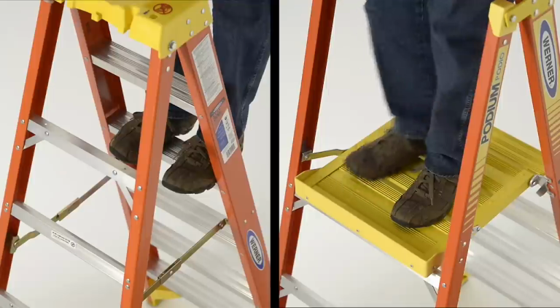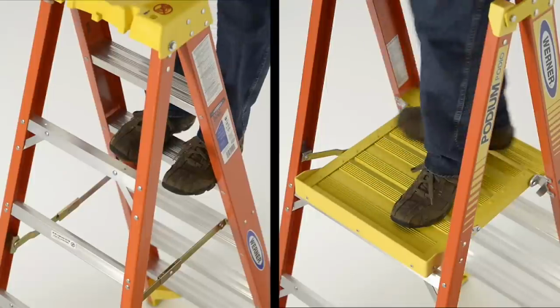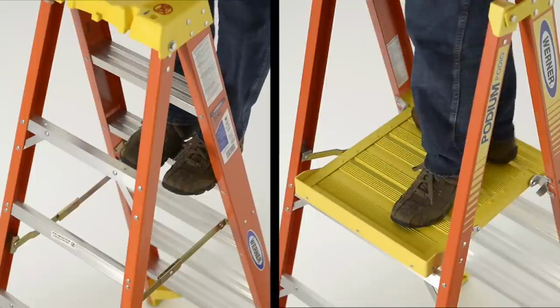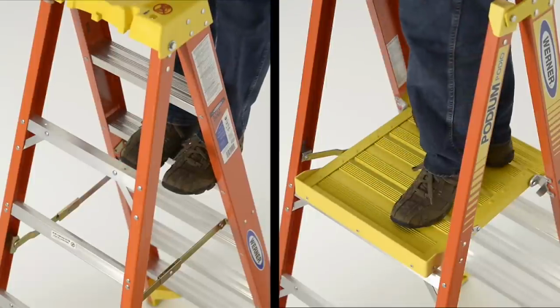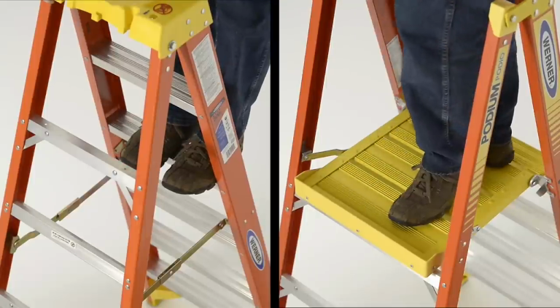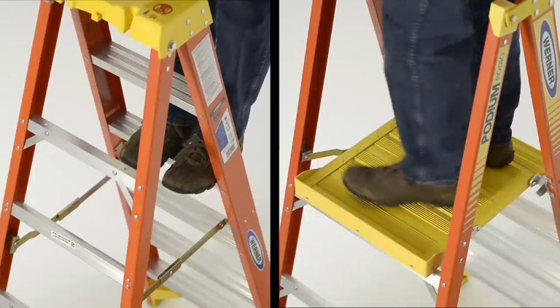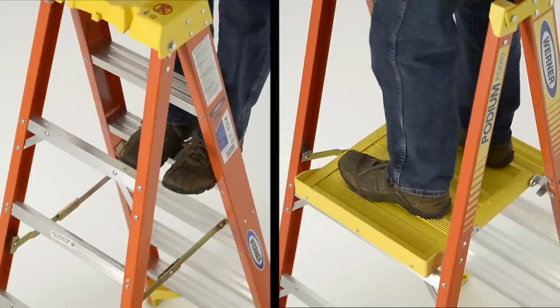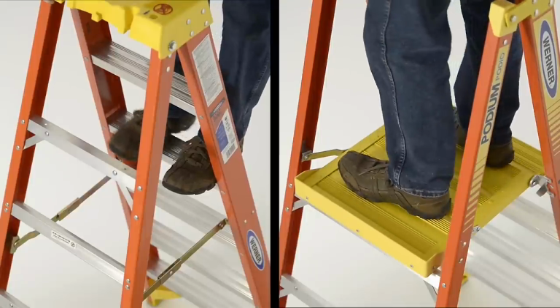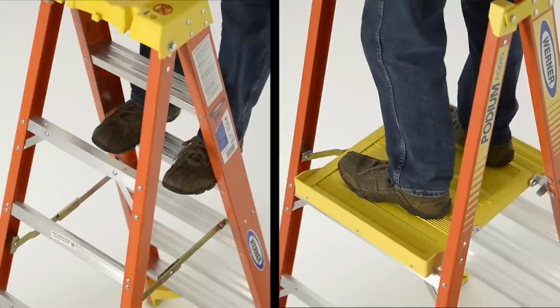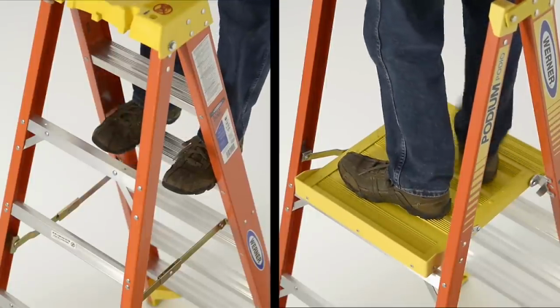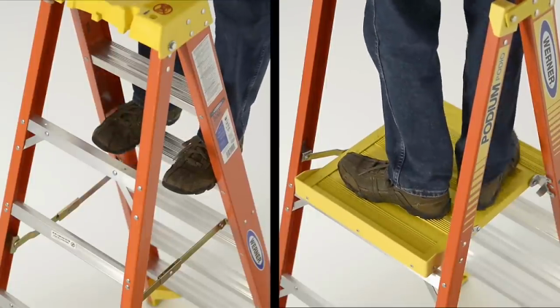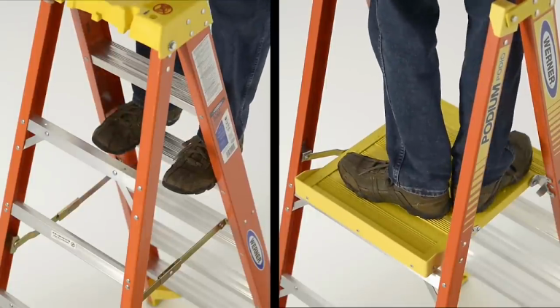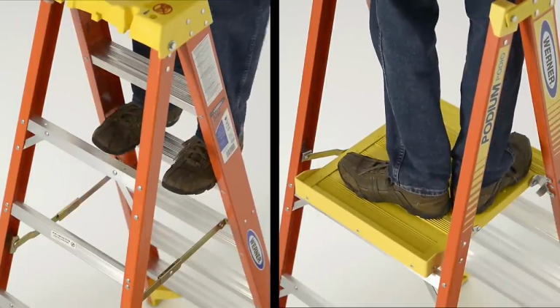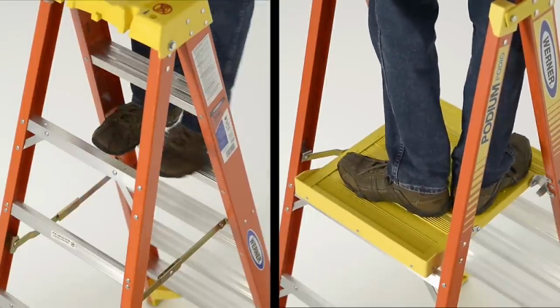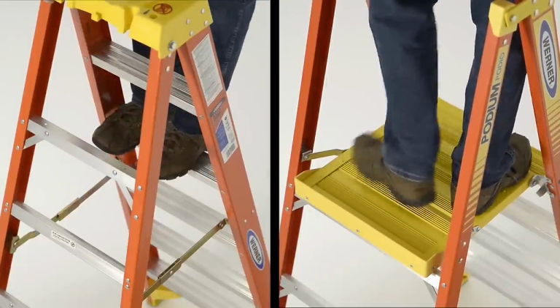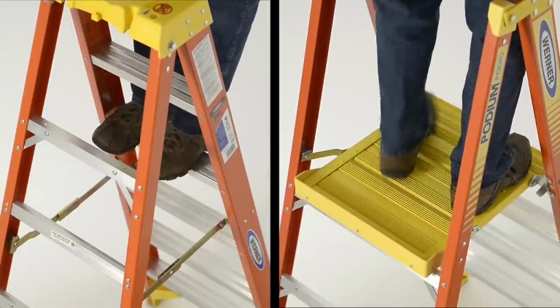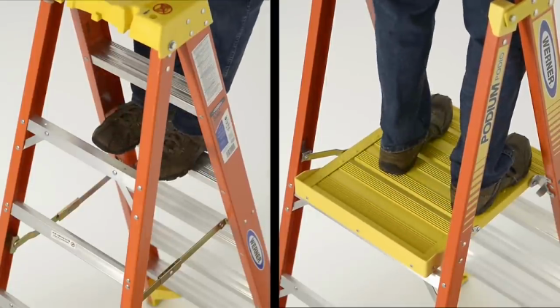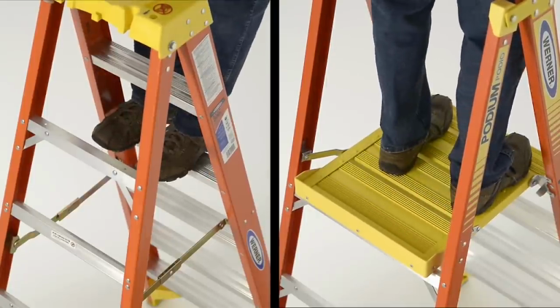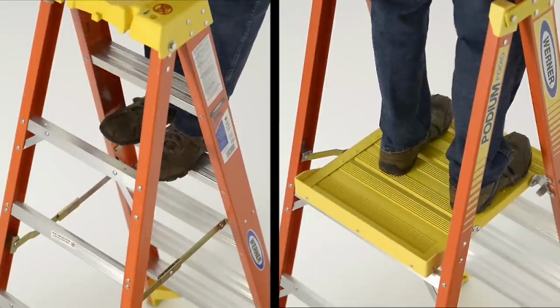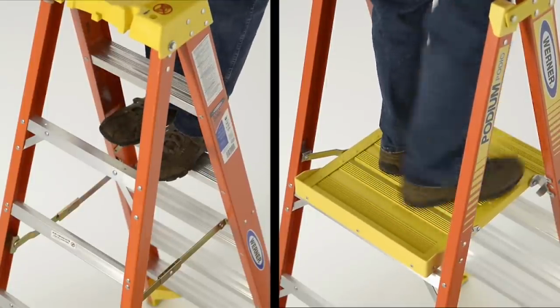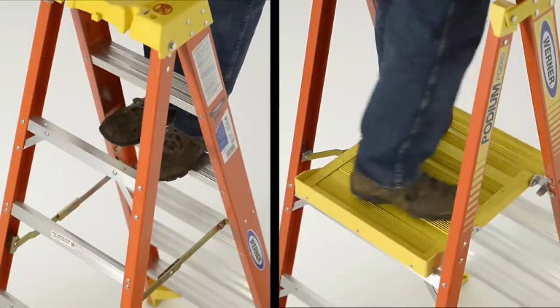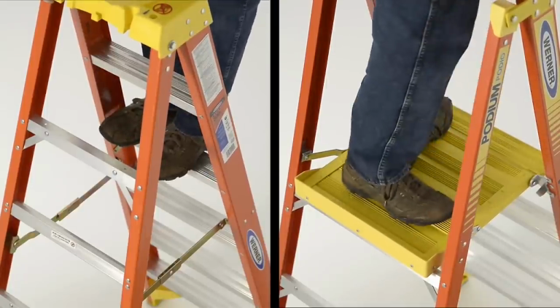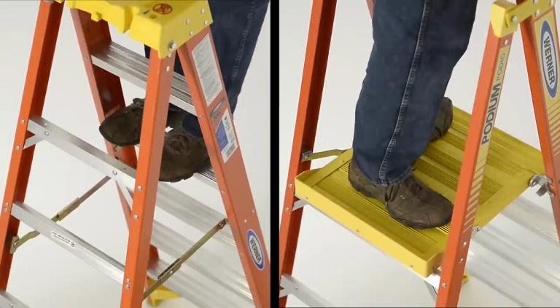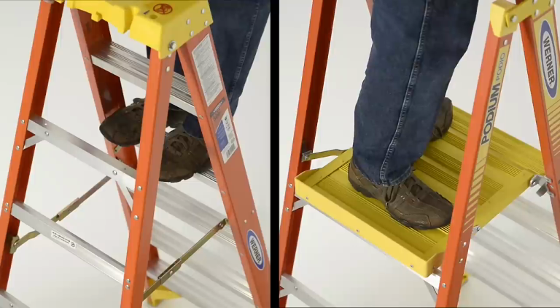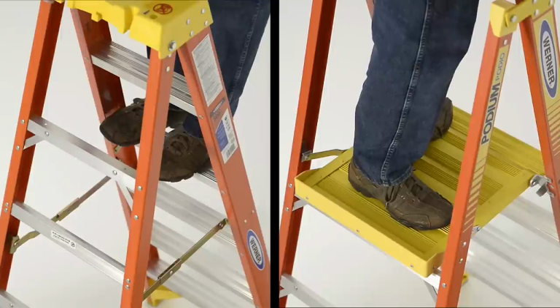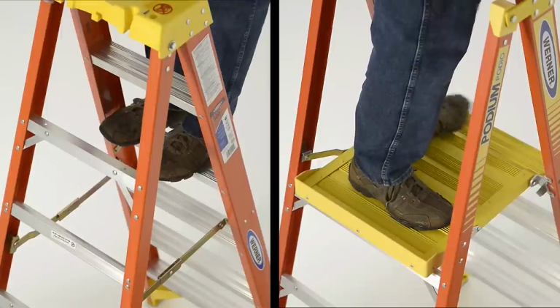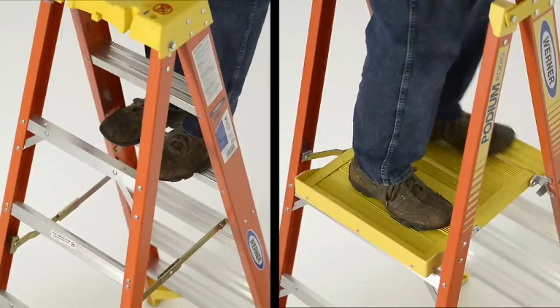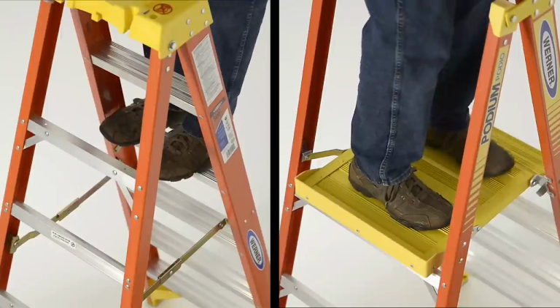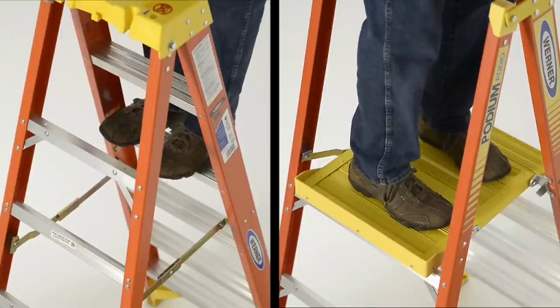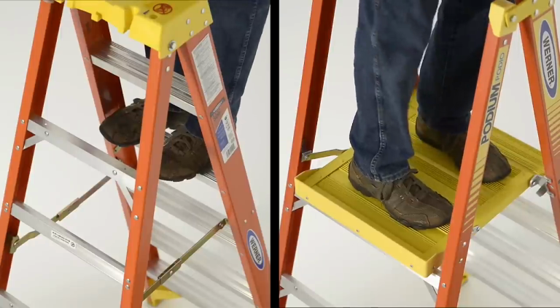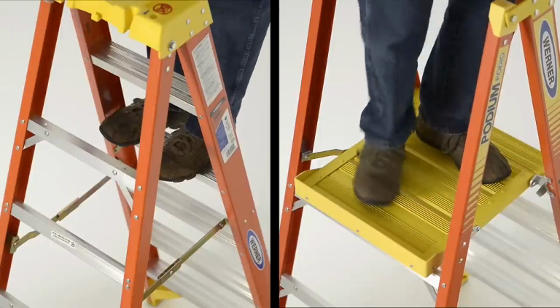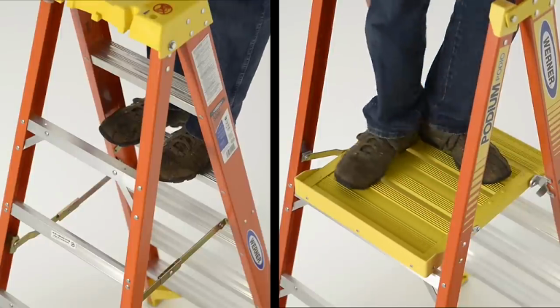The extra-large platform feels like you're standing on the ground, reducing fatigue when standing for extended periods of time.